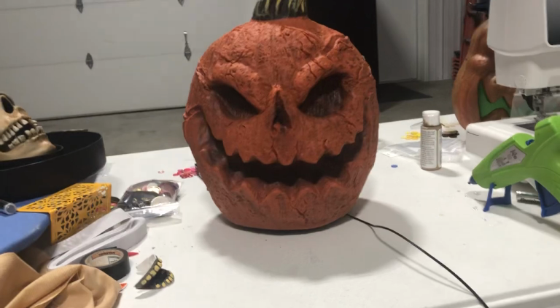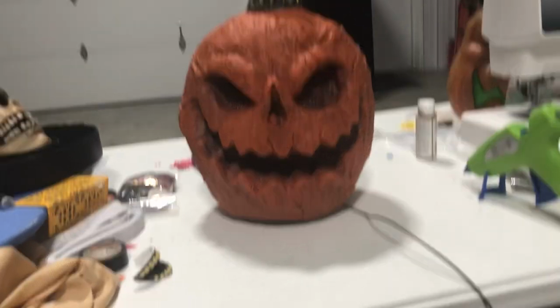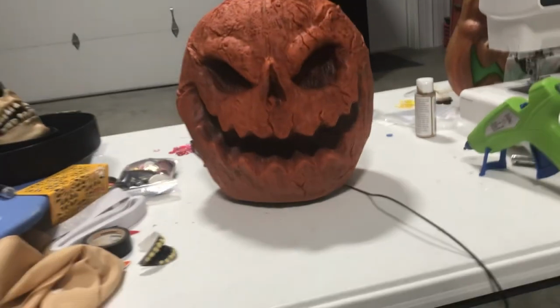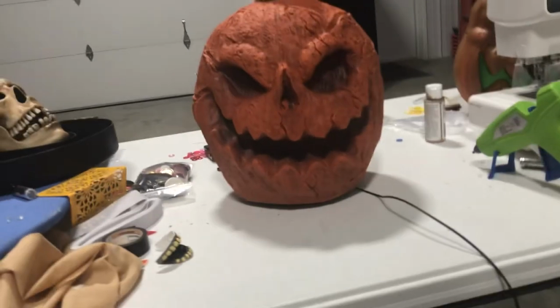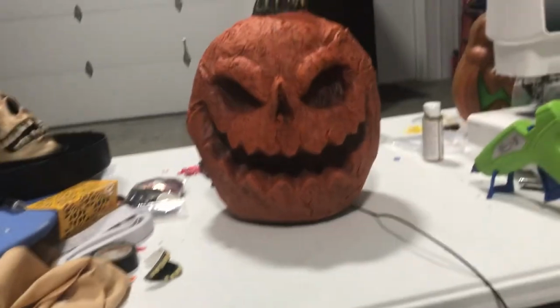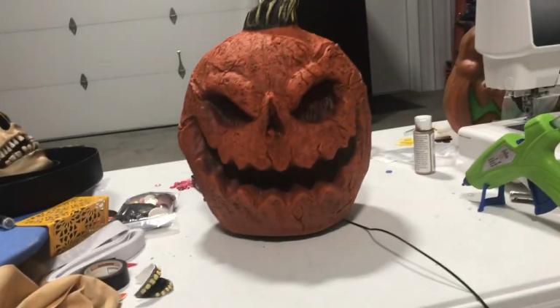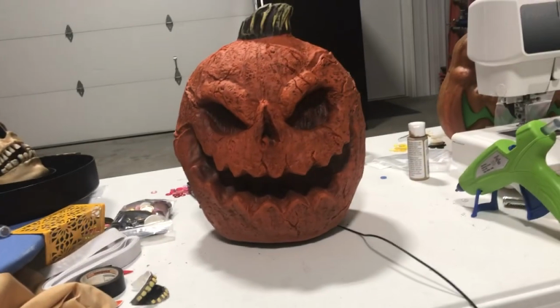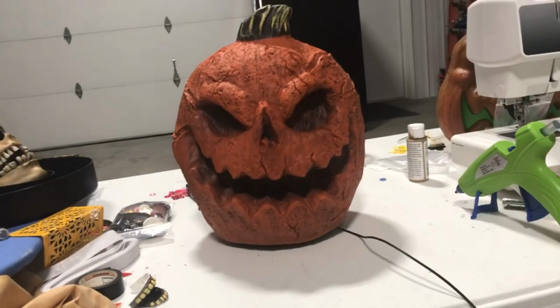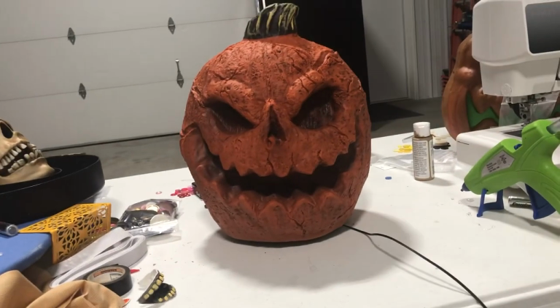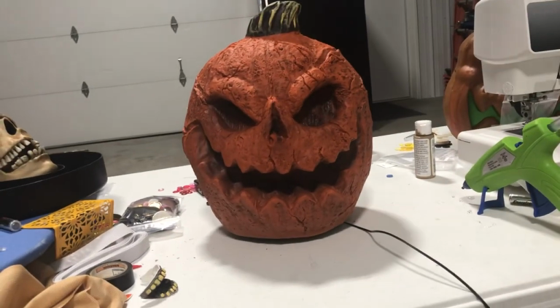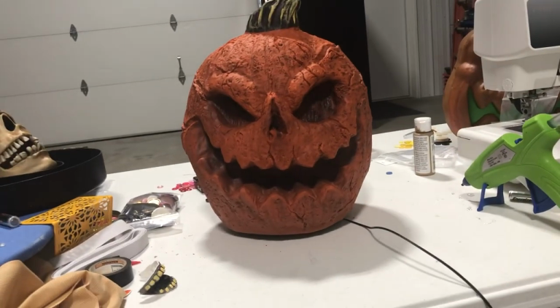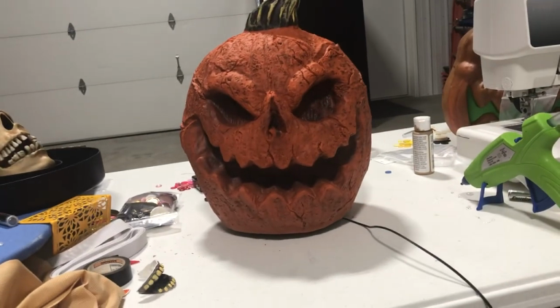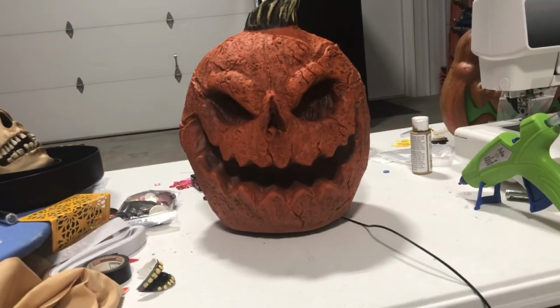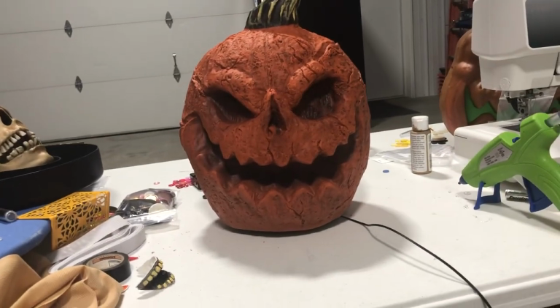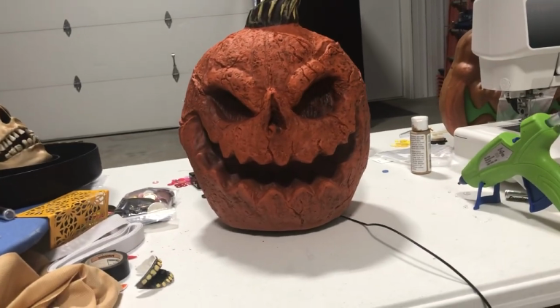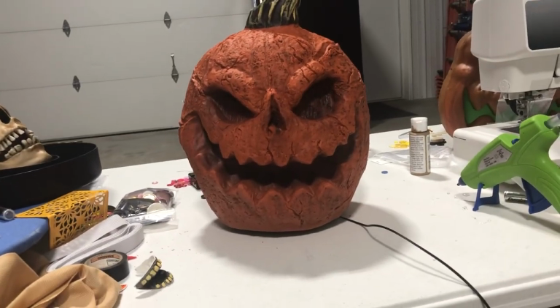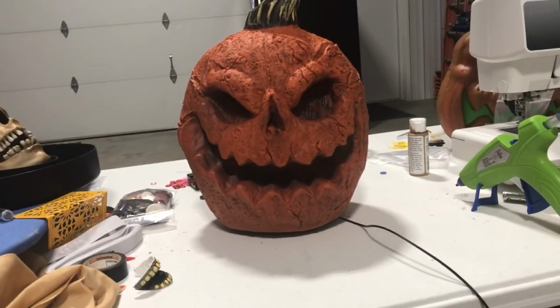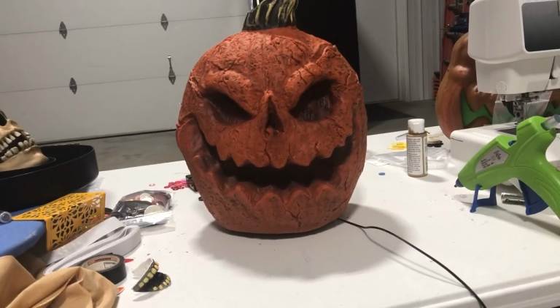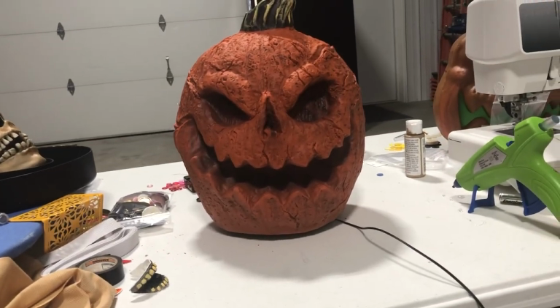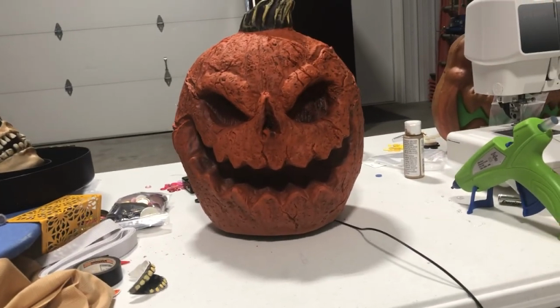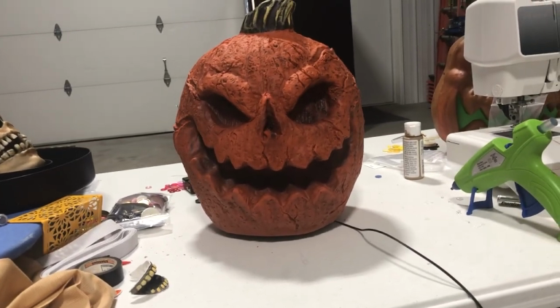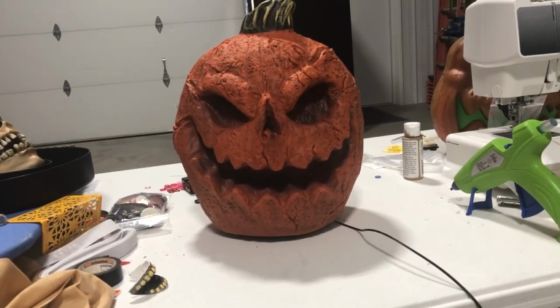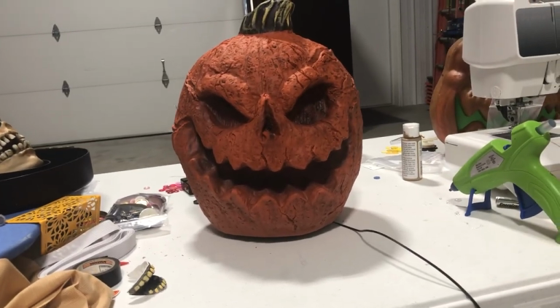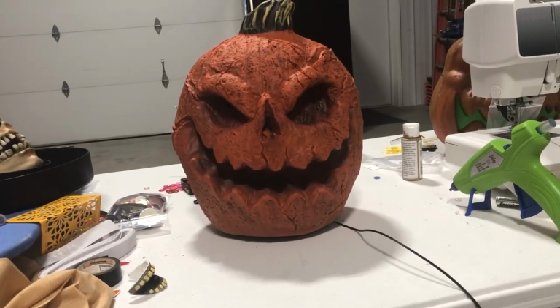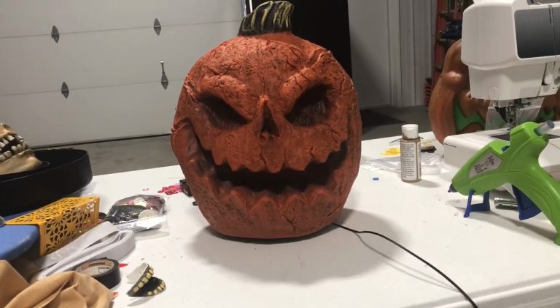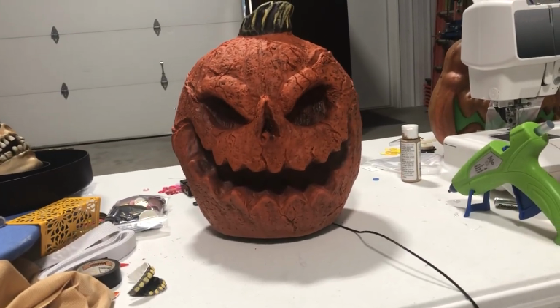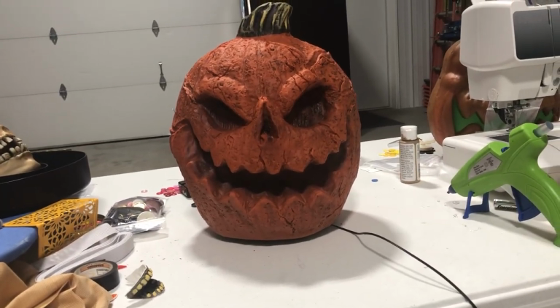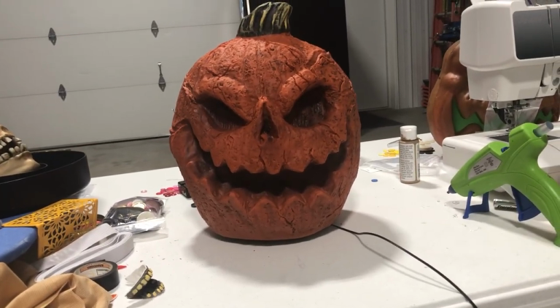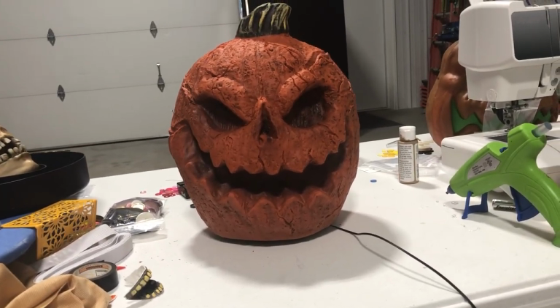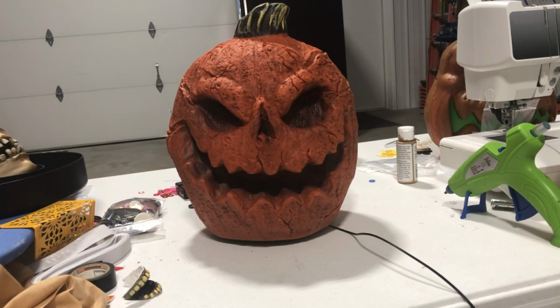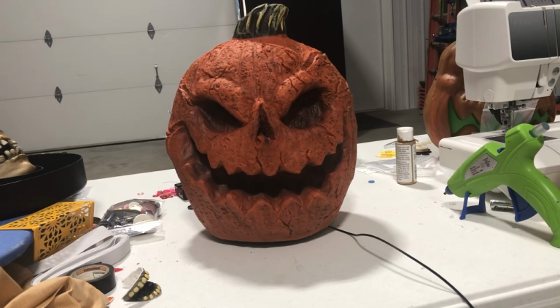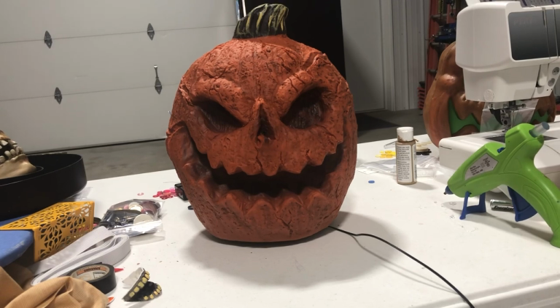Hi guys, Logan here with another video. Today I have something cool to show you.